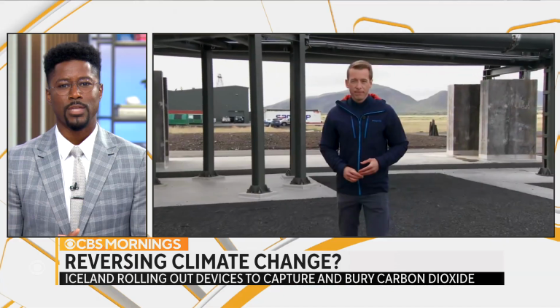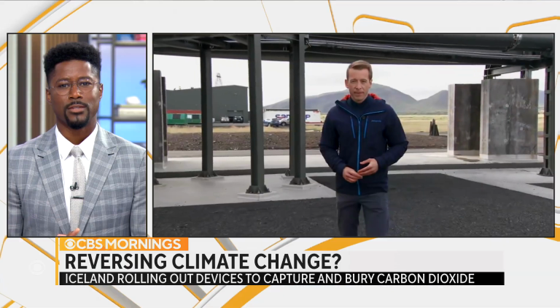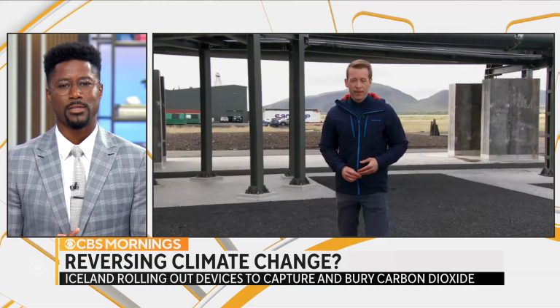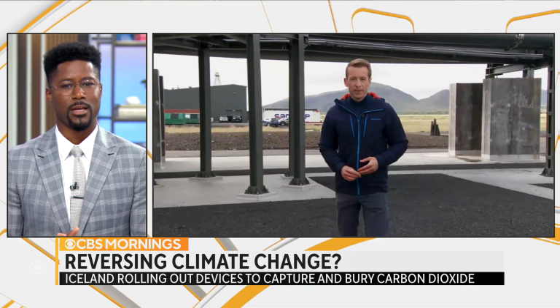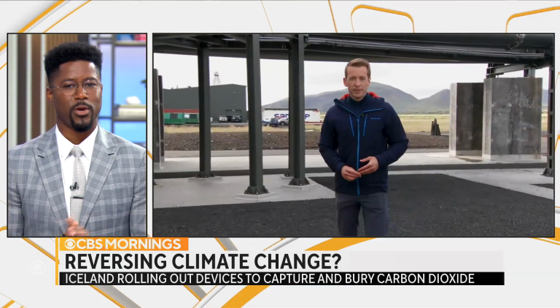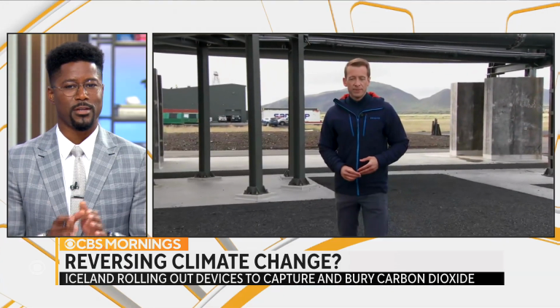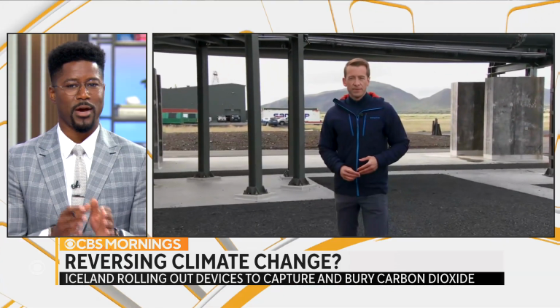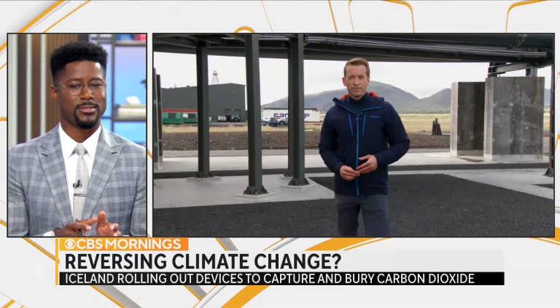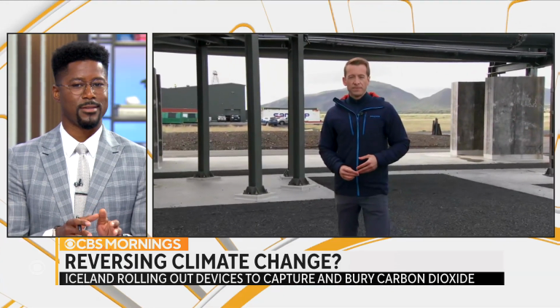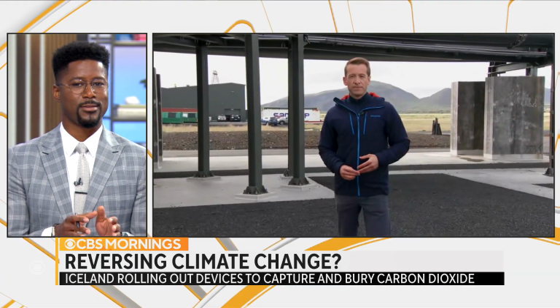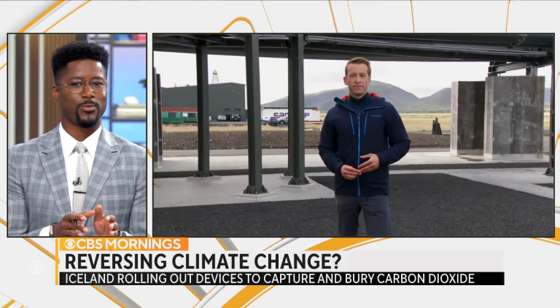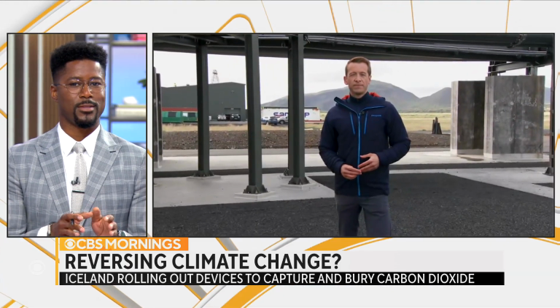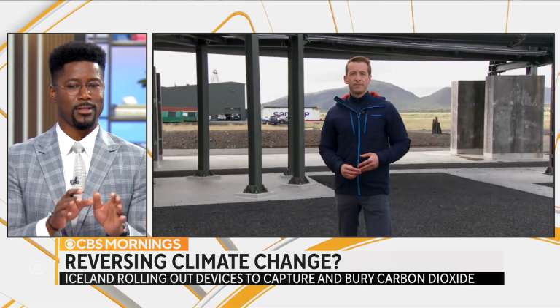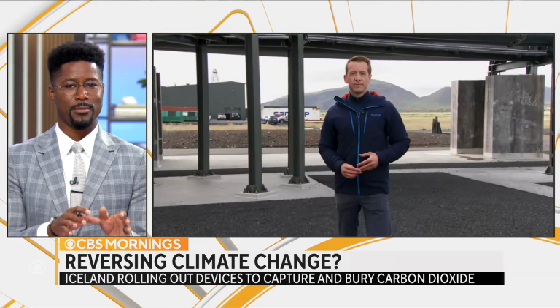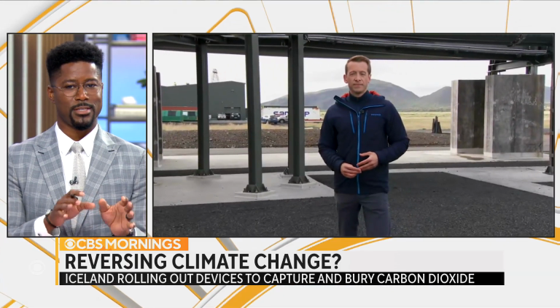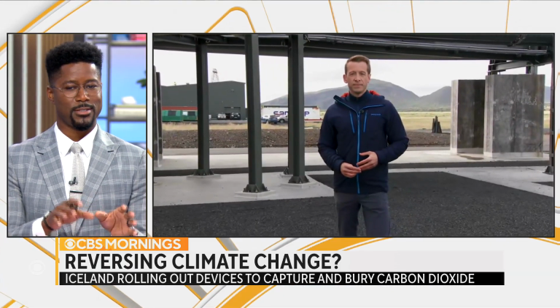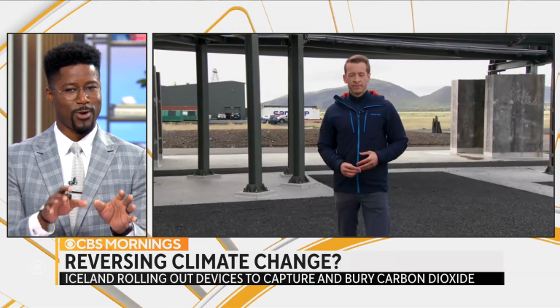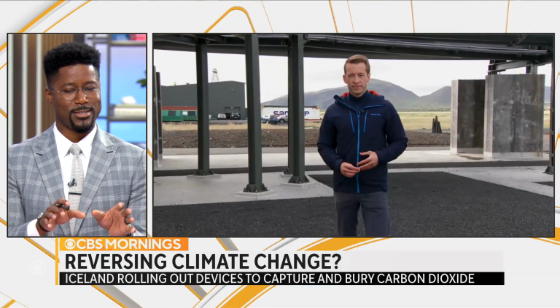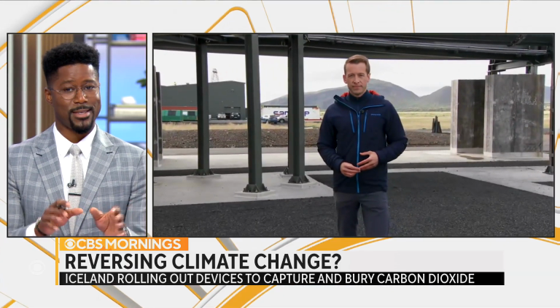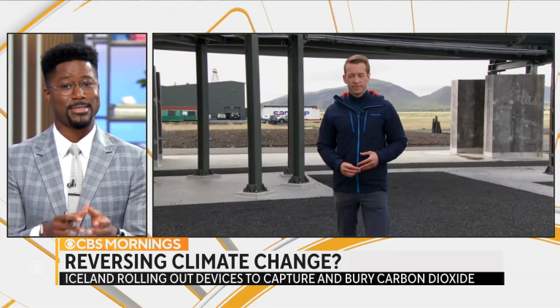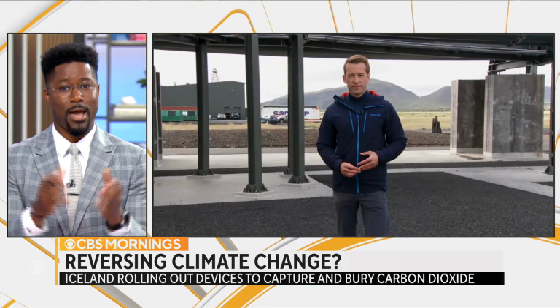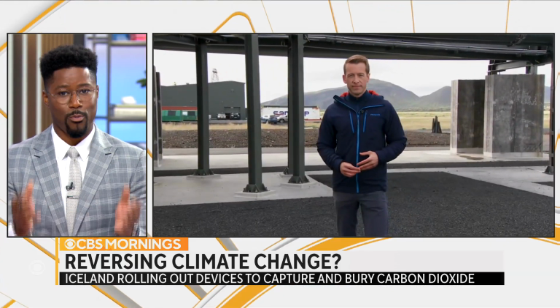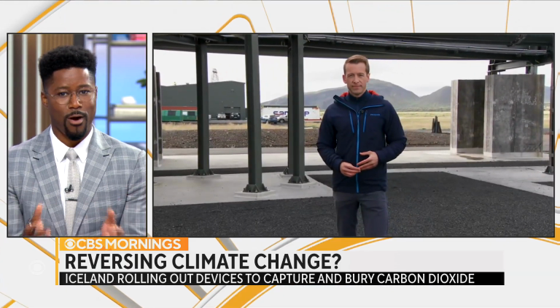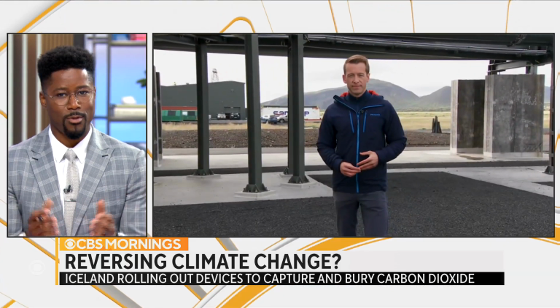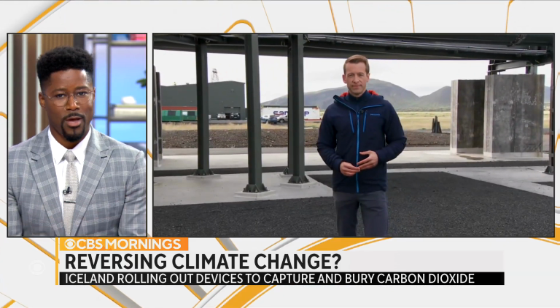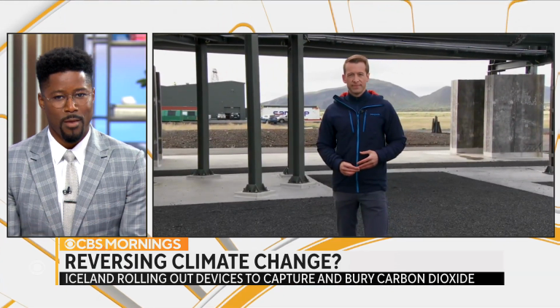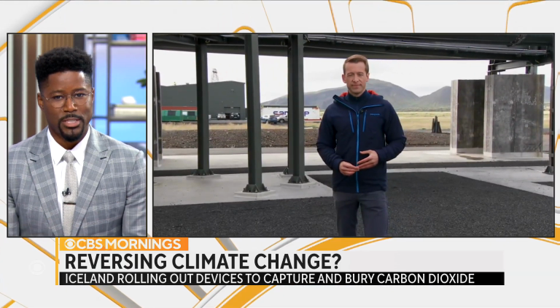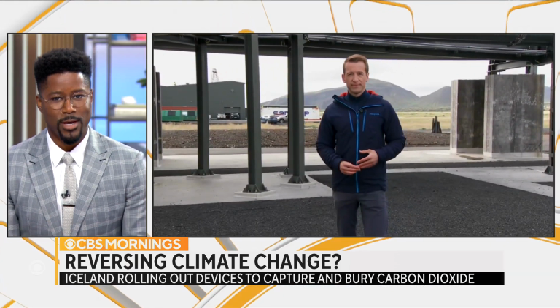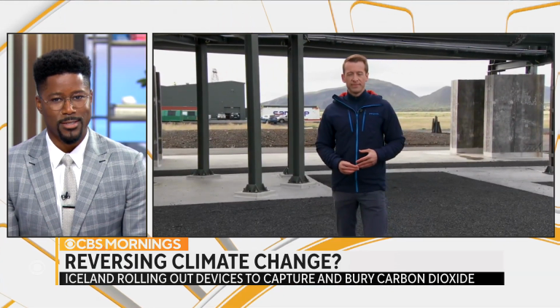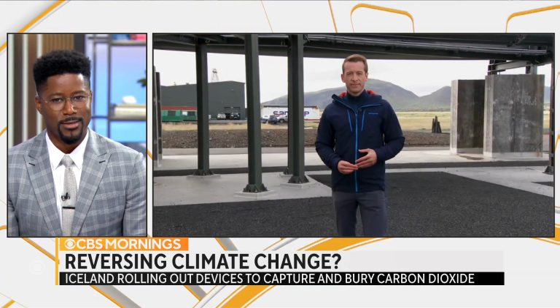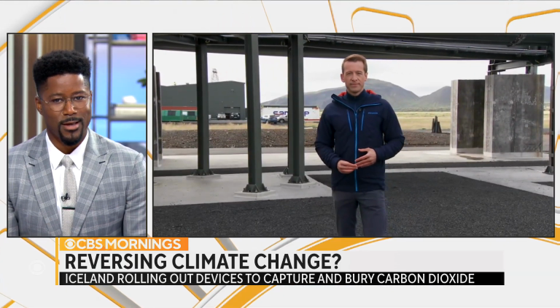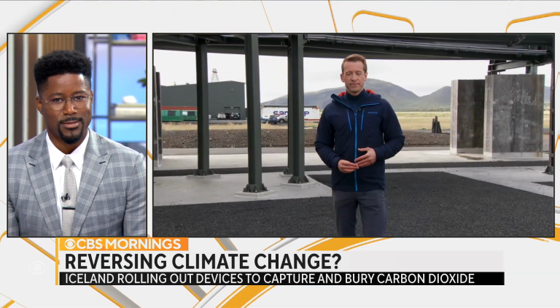Just like President Biden said this week, the climate change crisis is our problem. Ben Tracy in Iceland, thank you.